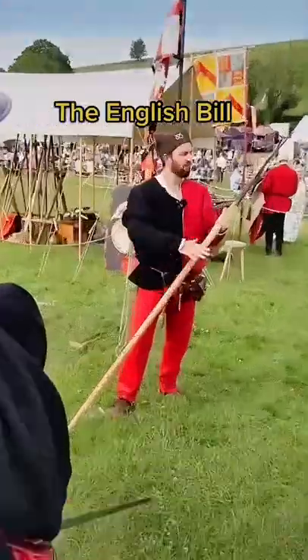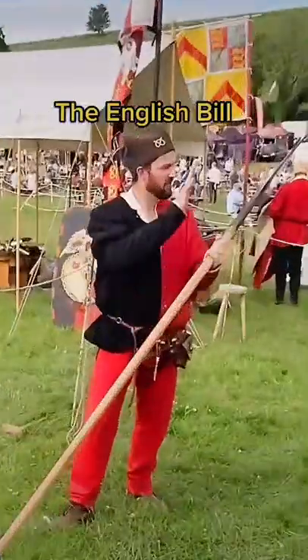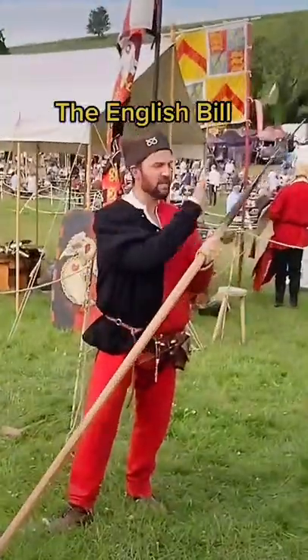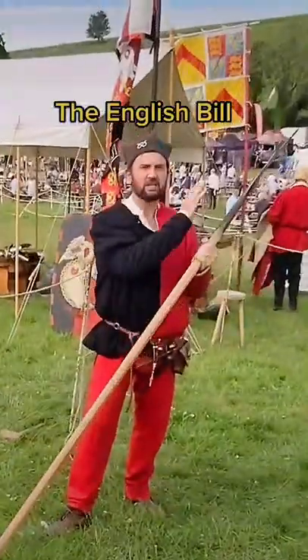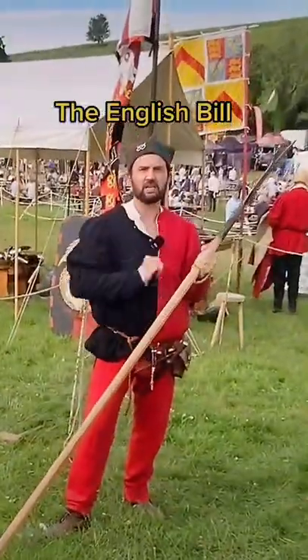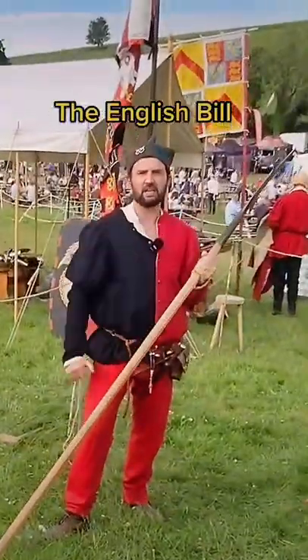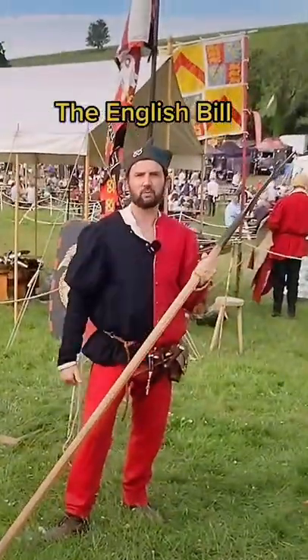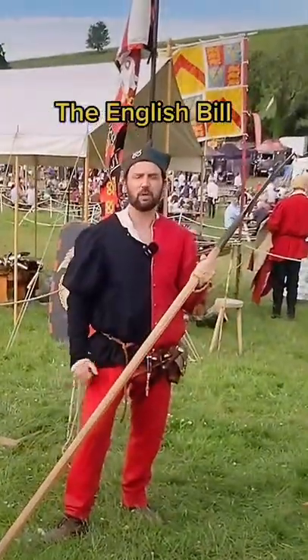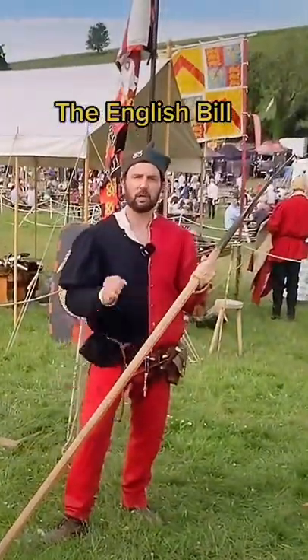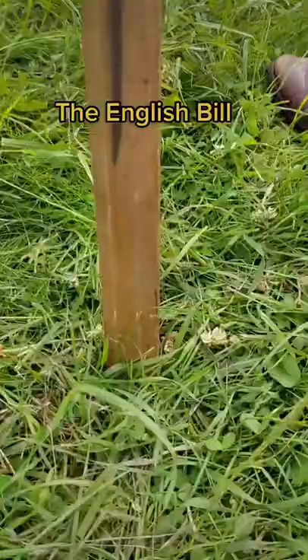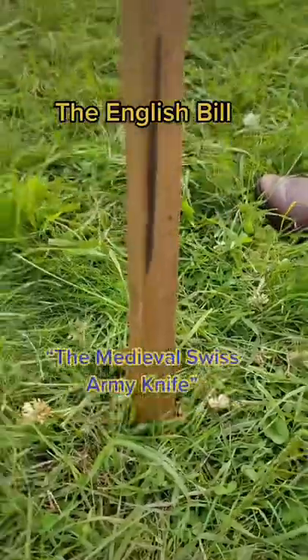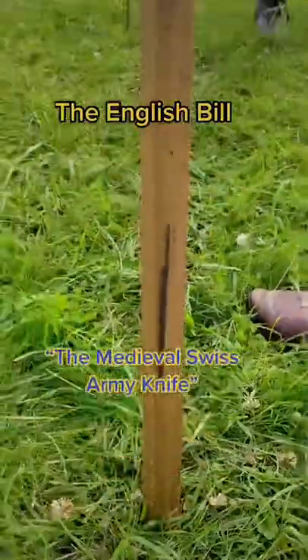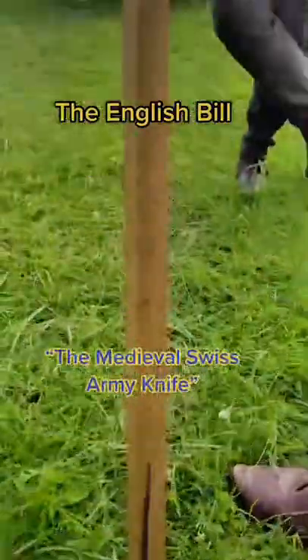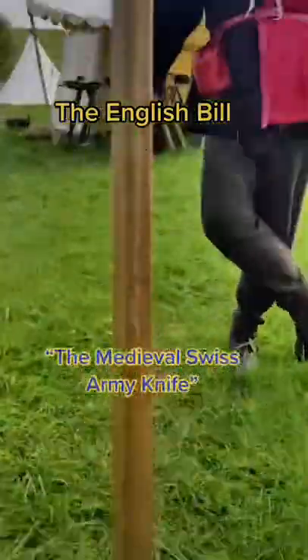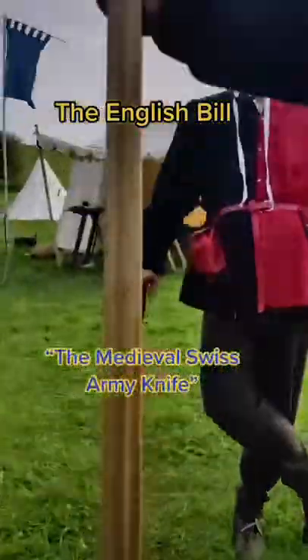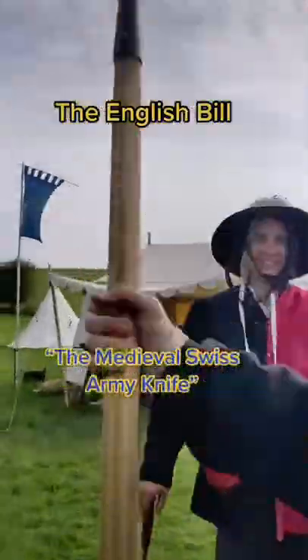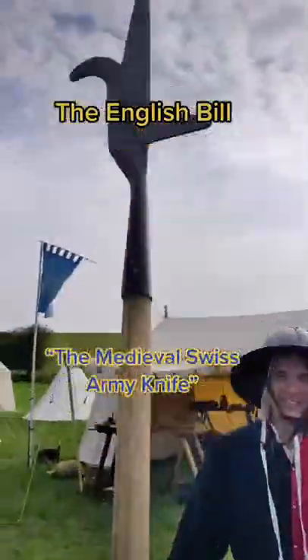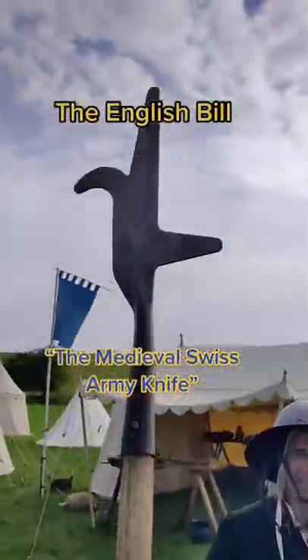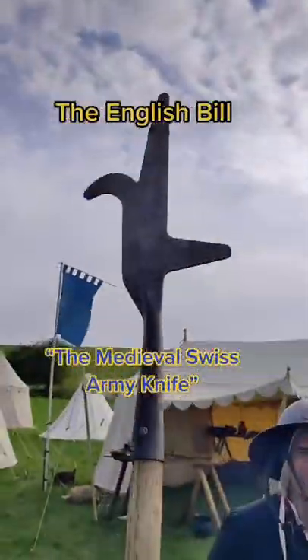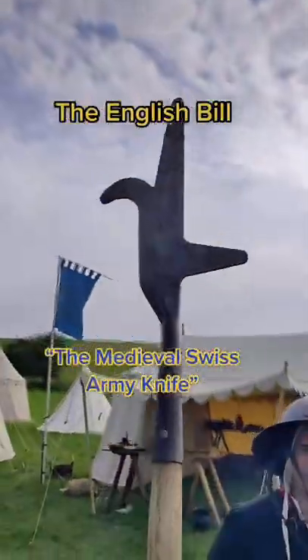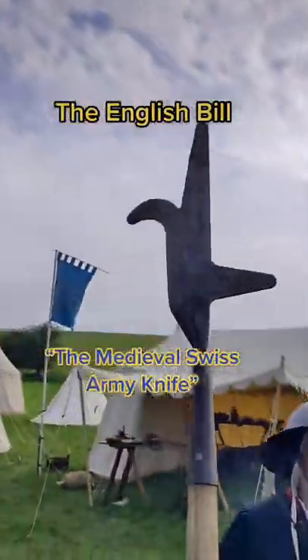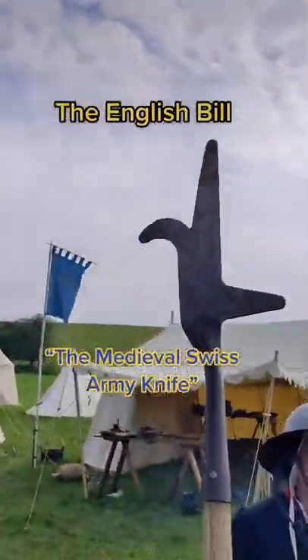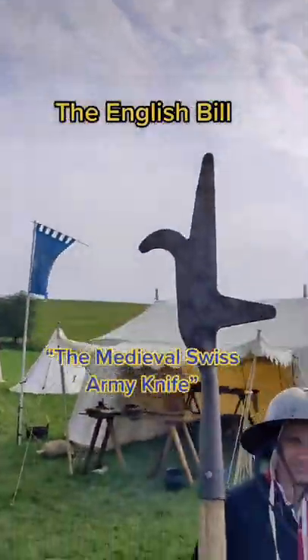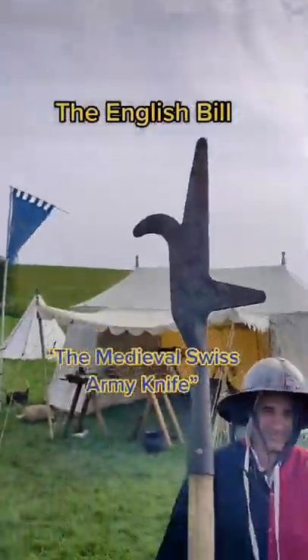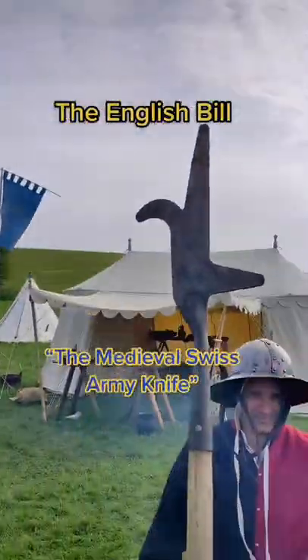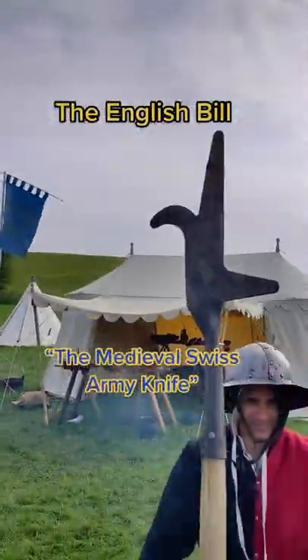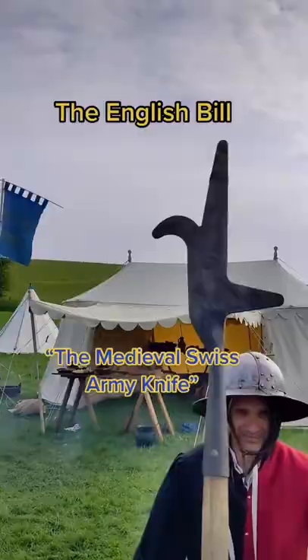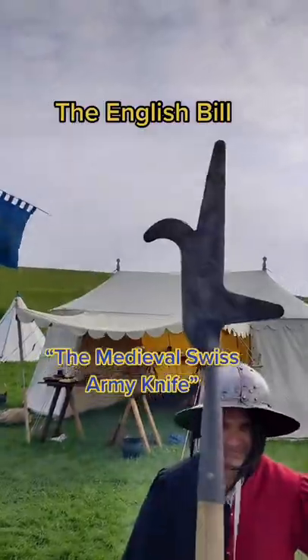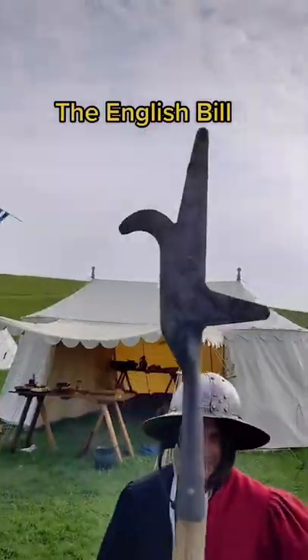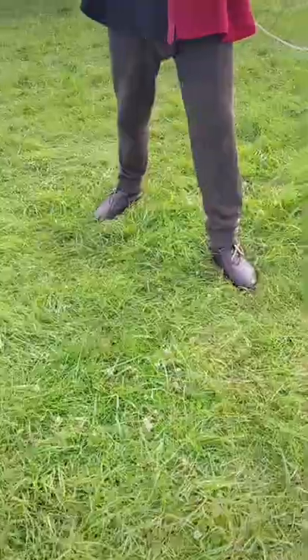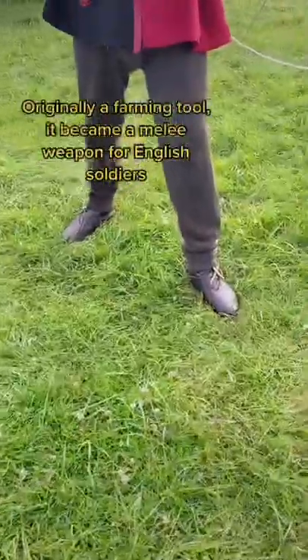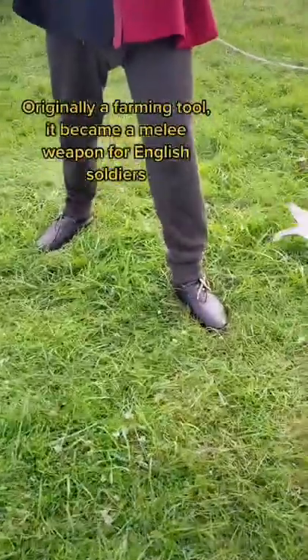This is the English Bill. In my opinion, it's one of the most formidable weapons. It is the medieval English Swiss Army knife.